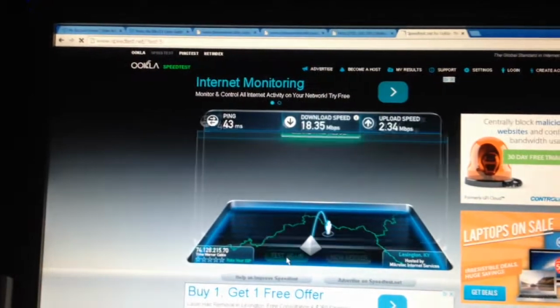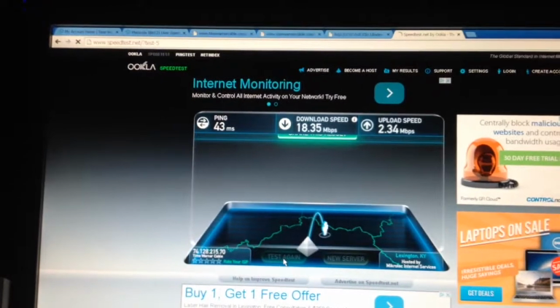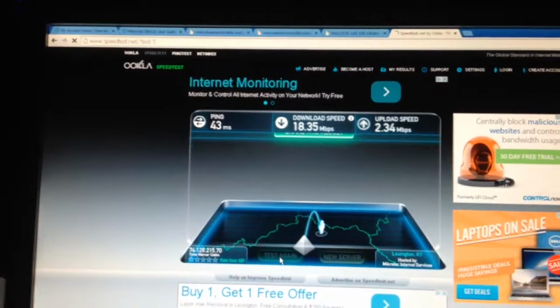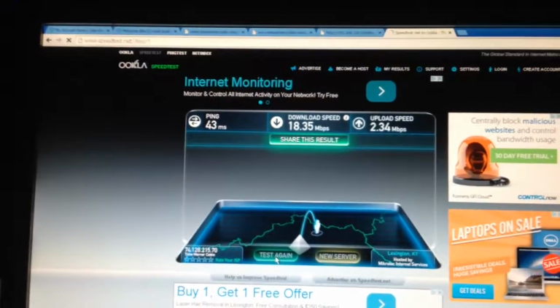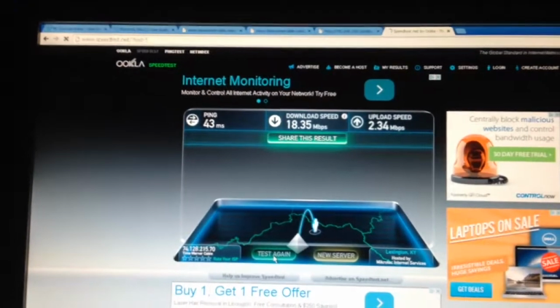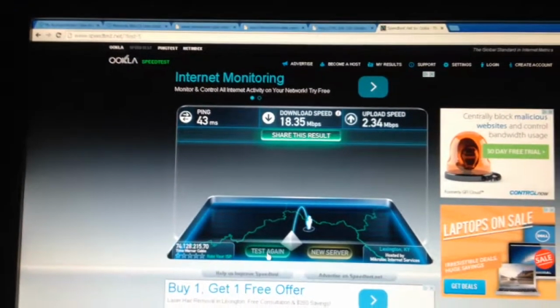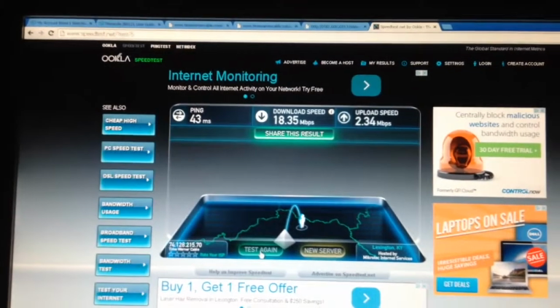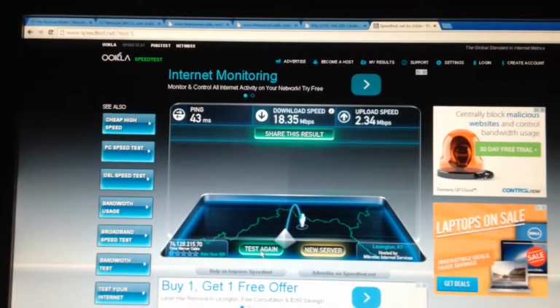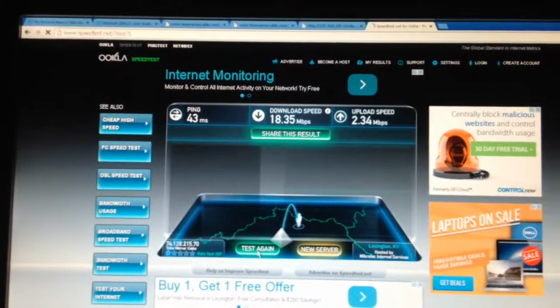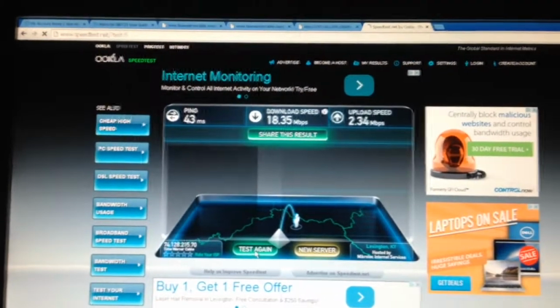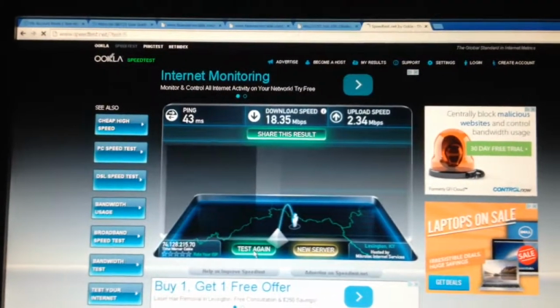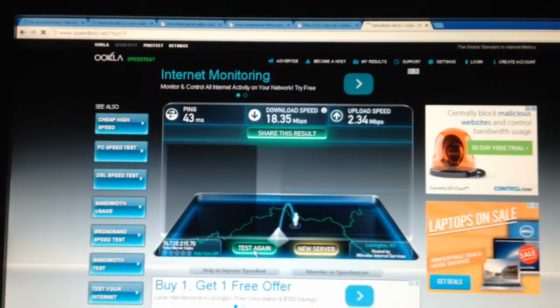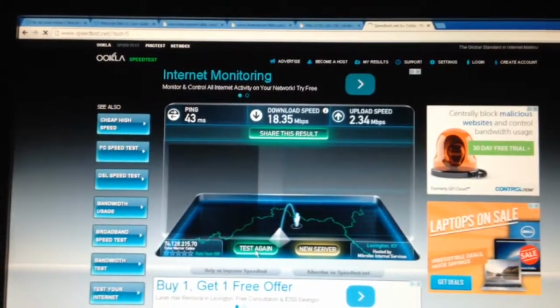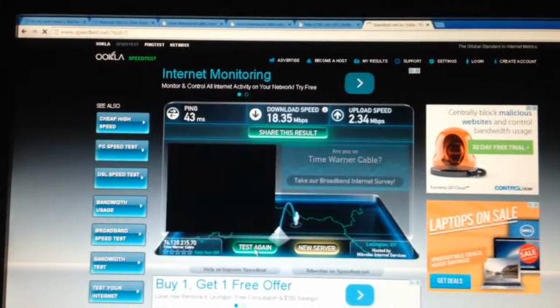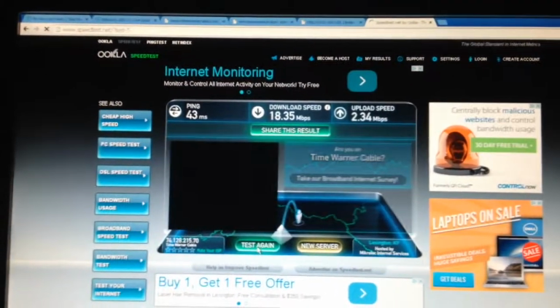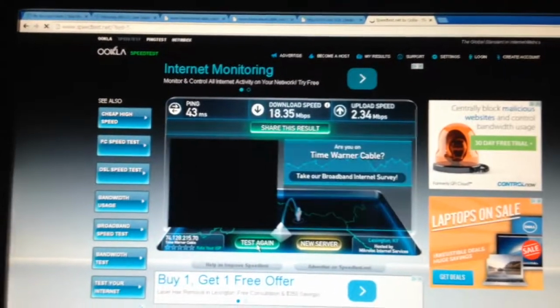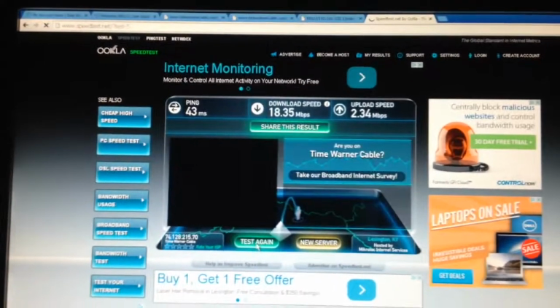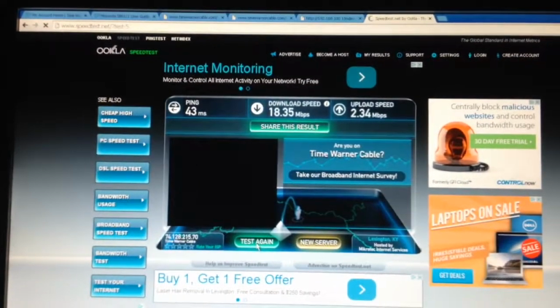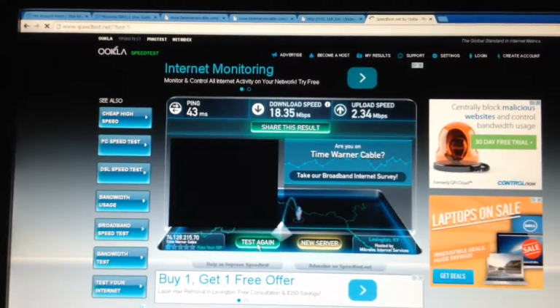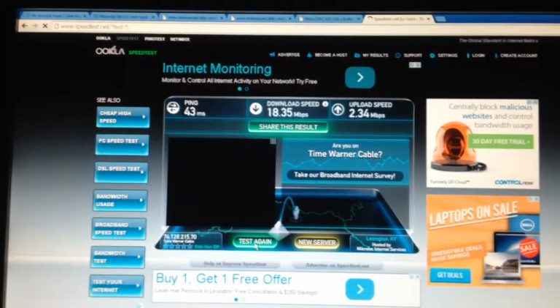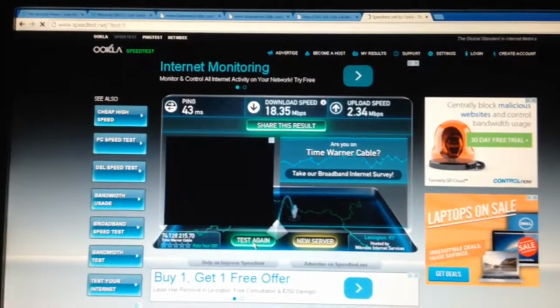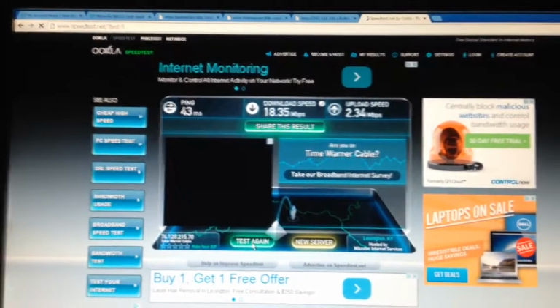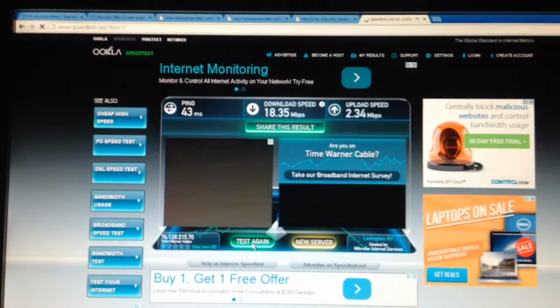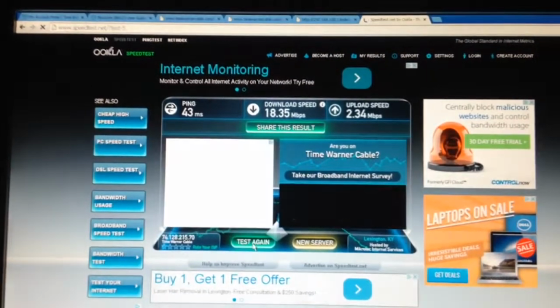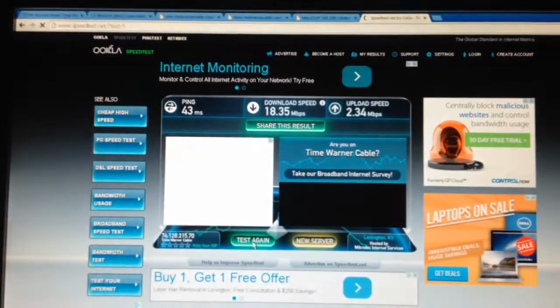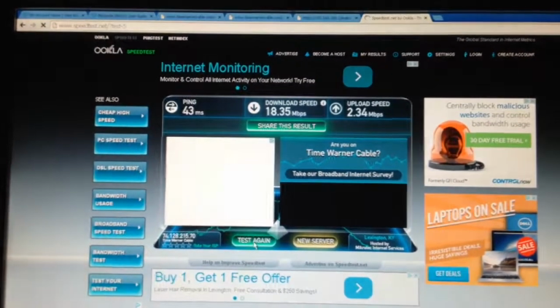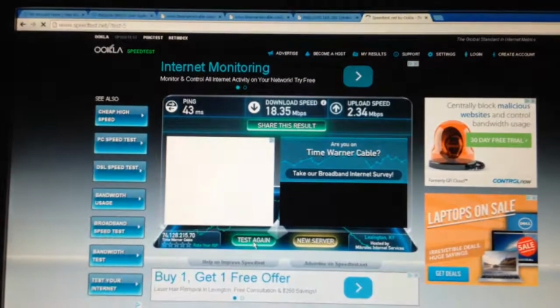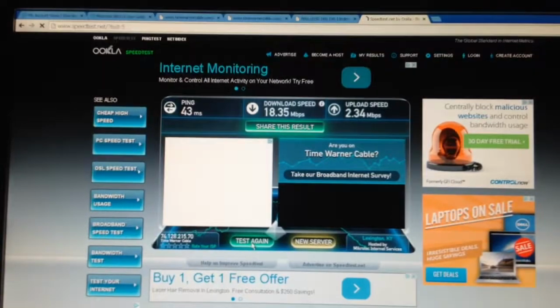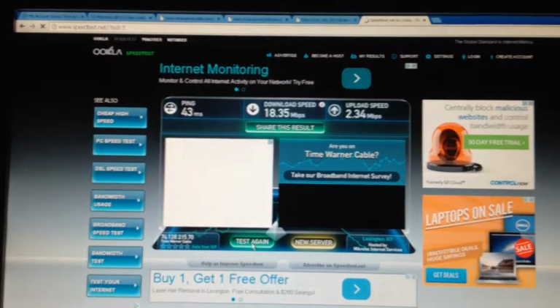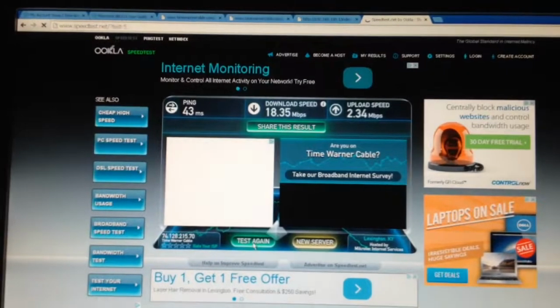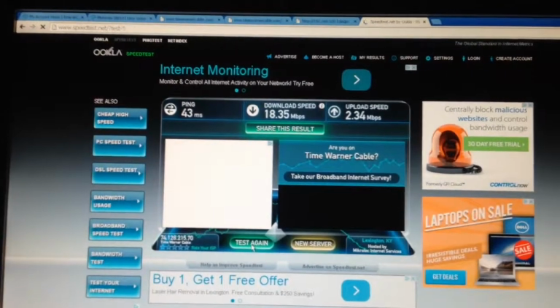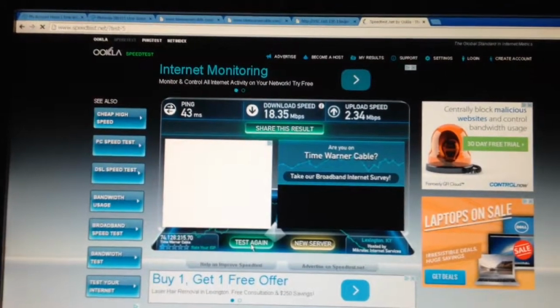Alright guys, there you have it. Go get a DOCSIS 3.0.